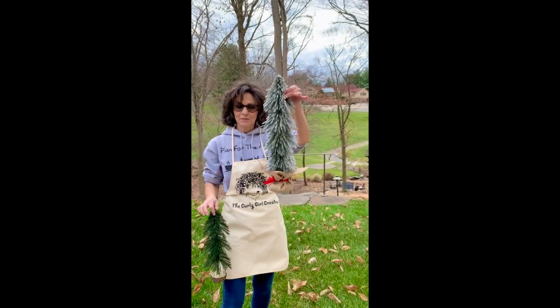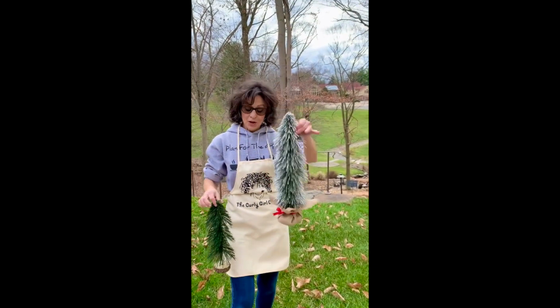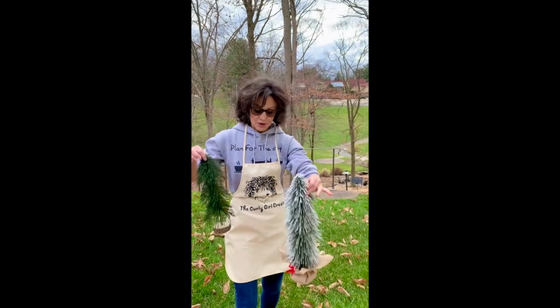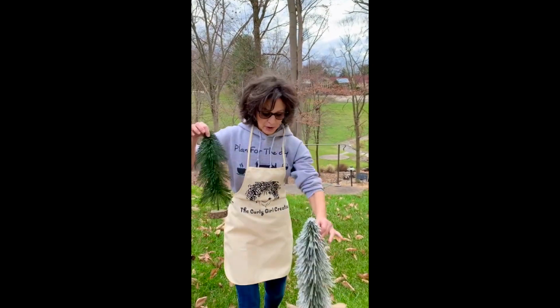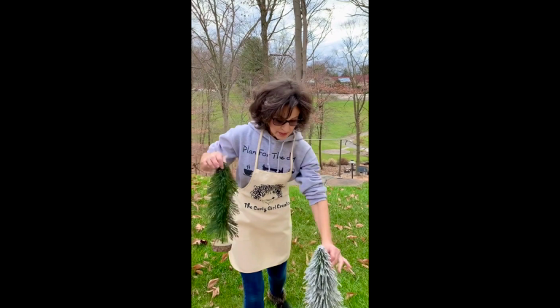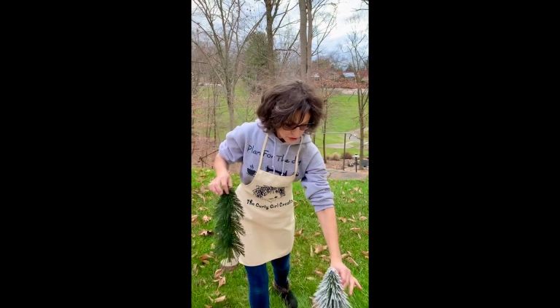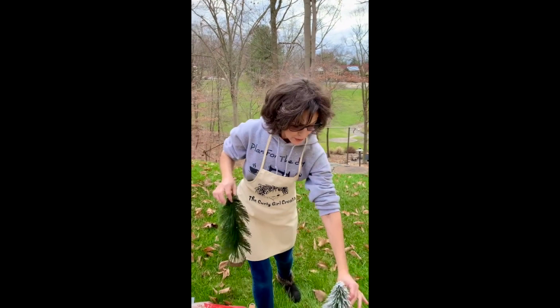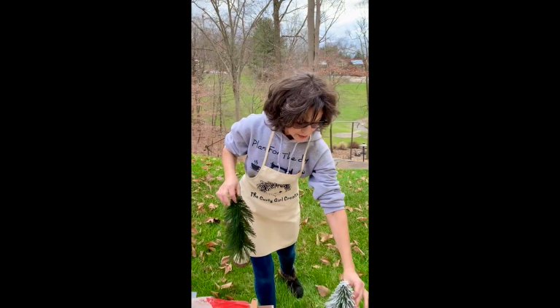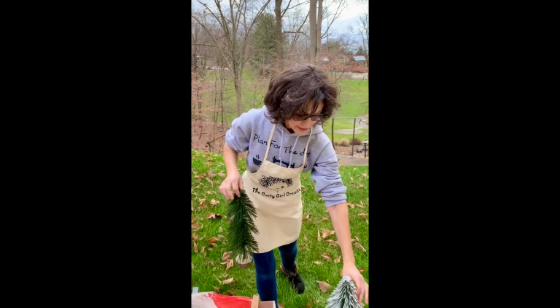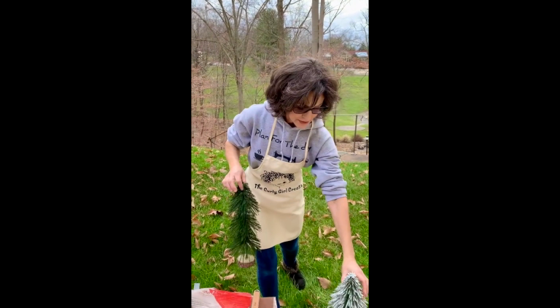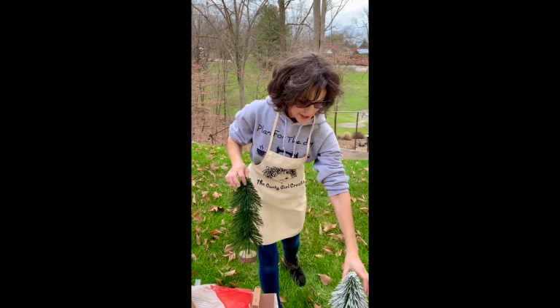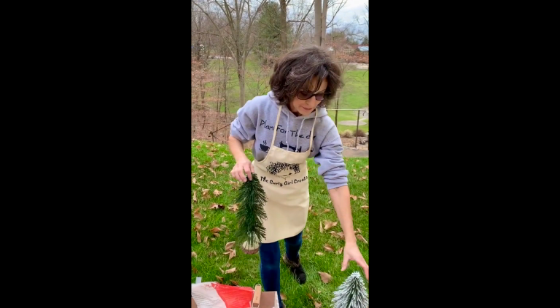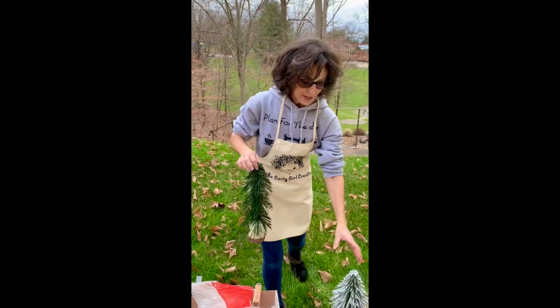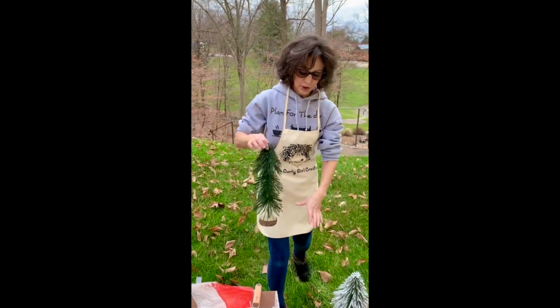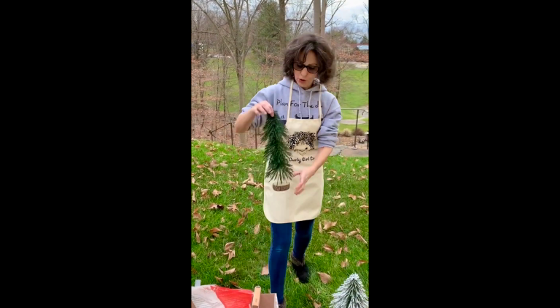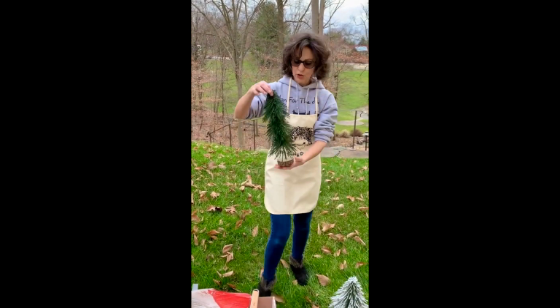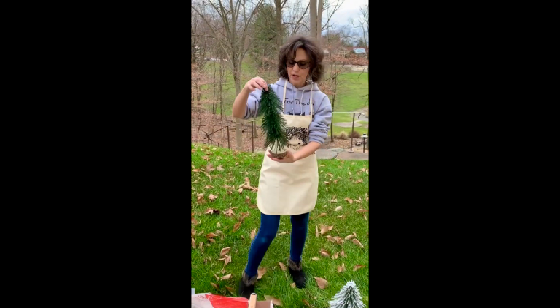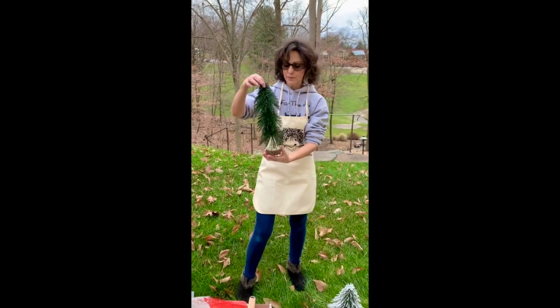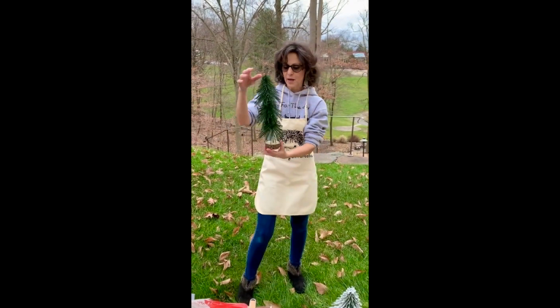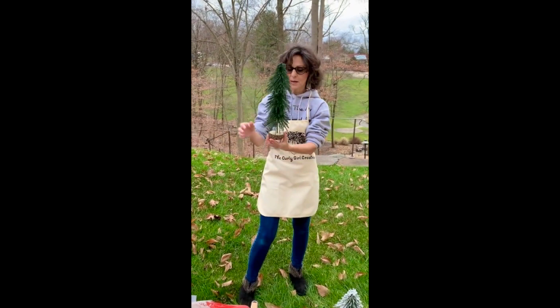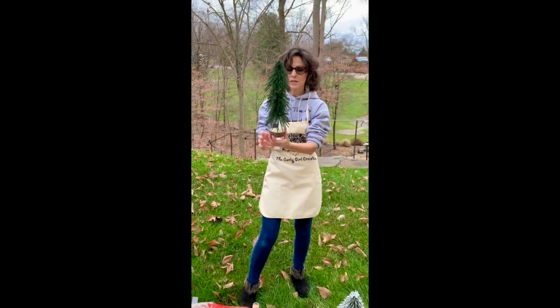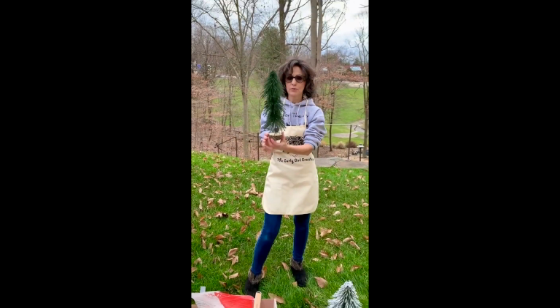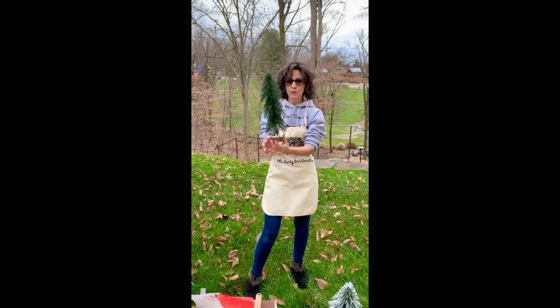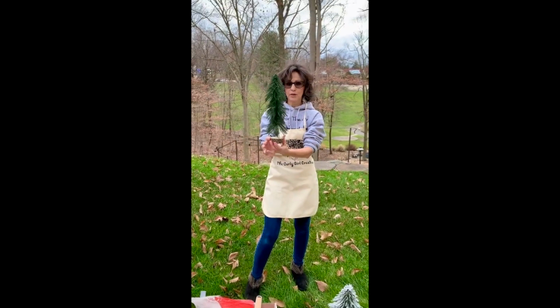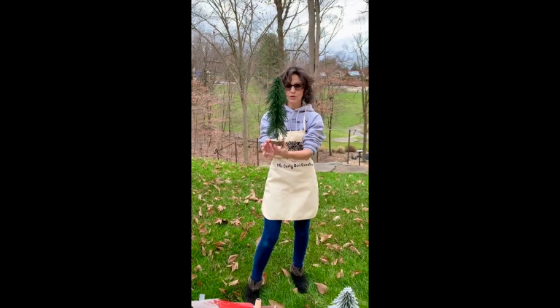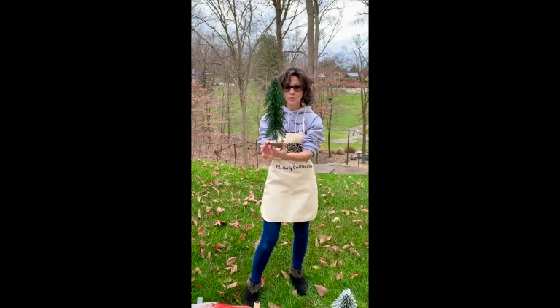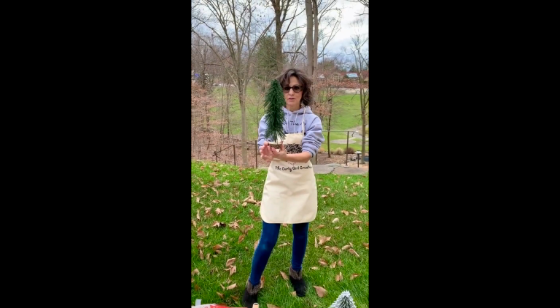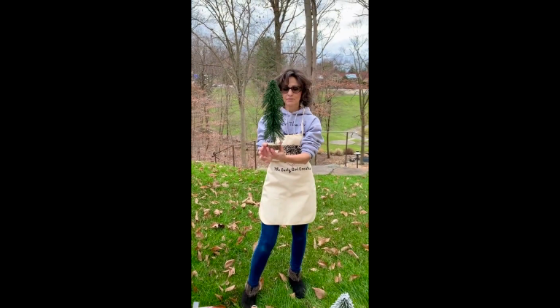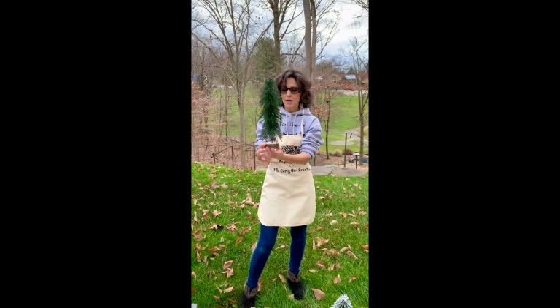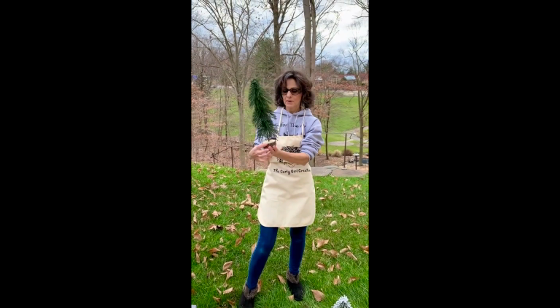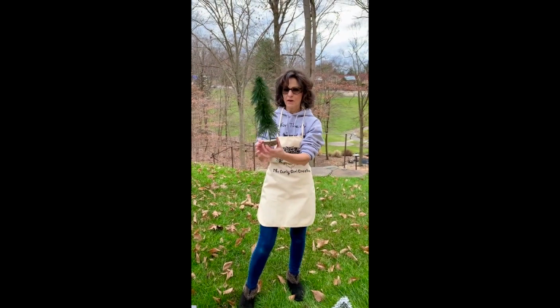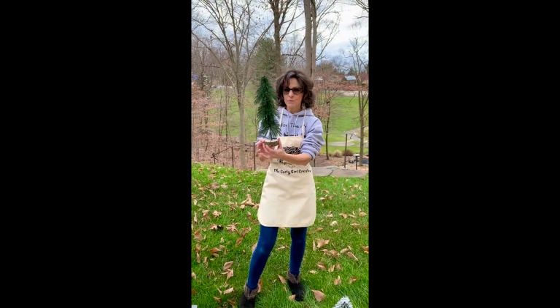I was at Joann's the other day, they had a huge sale, and I picked up three of these trees — but very boring.